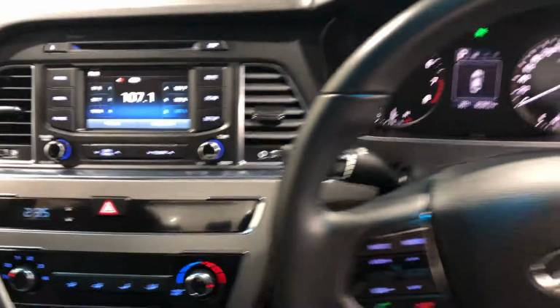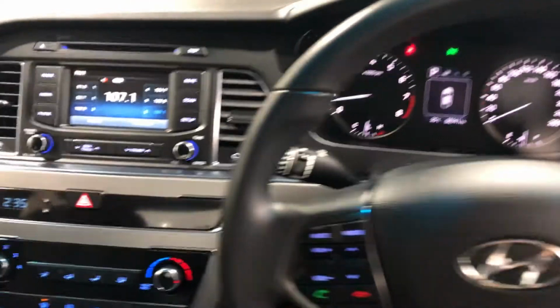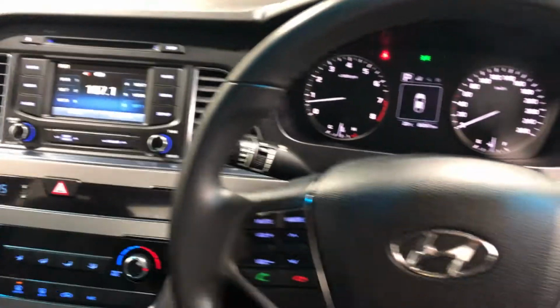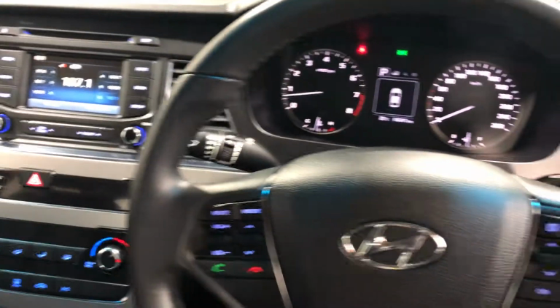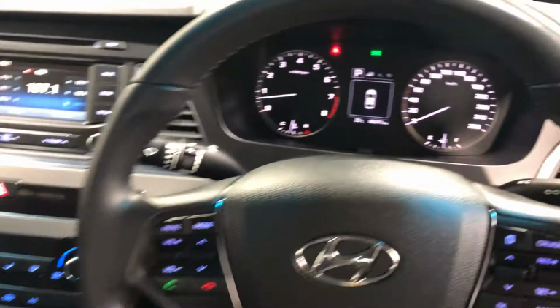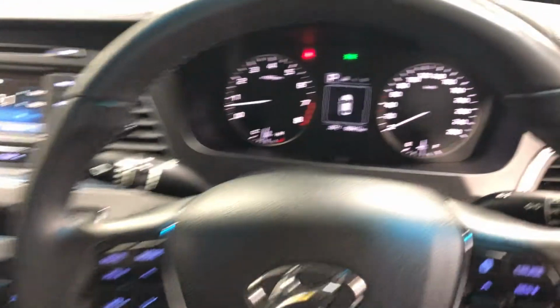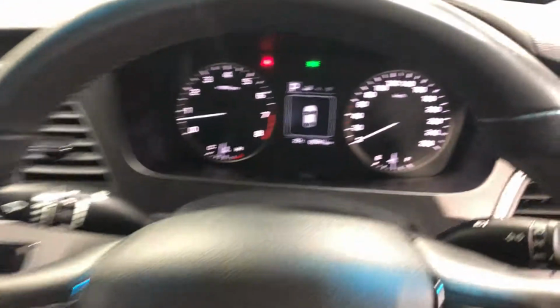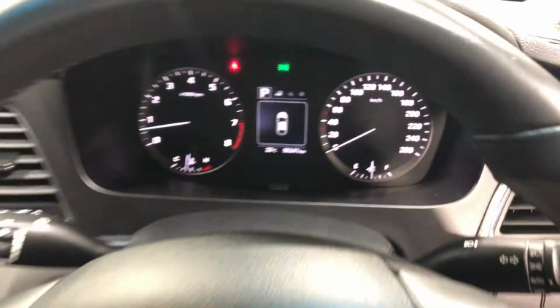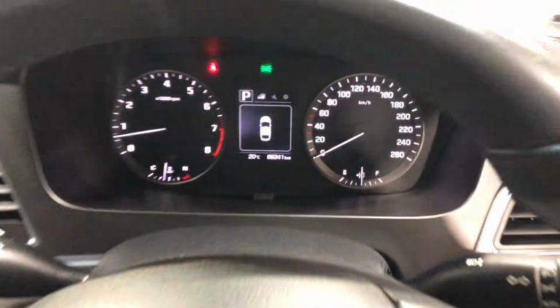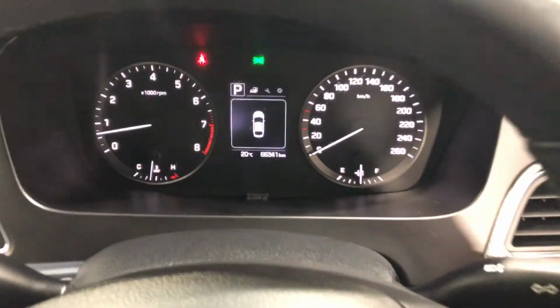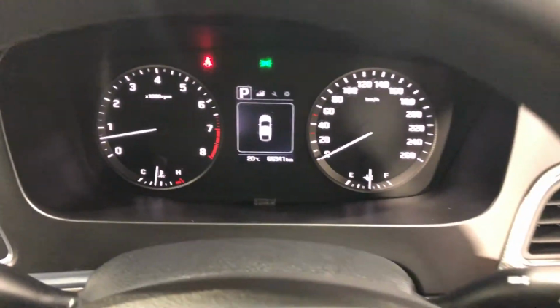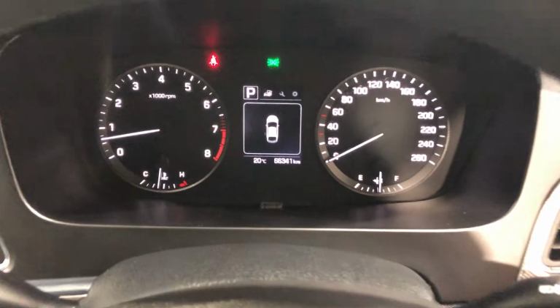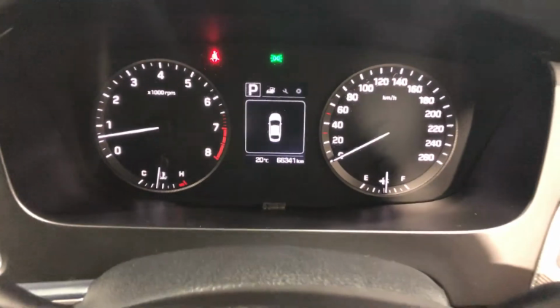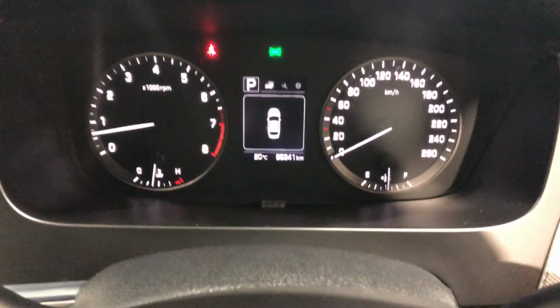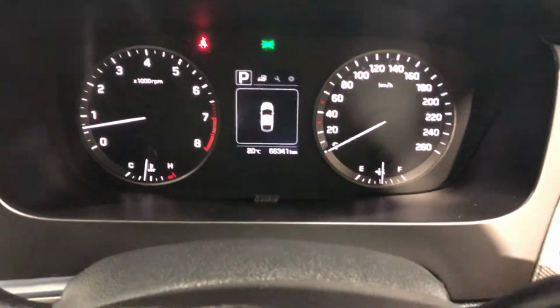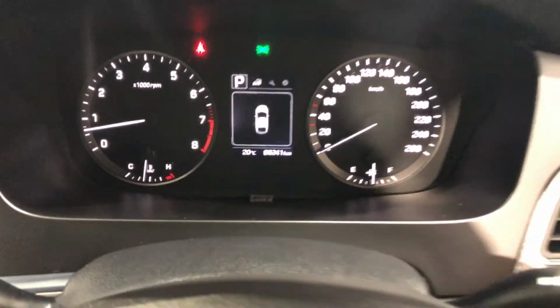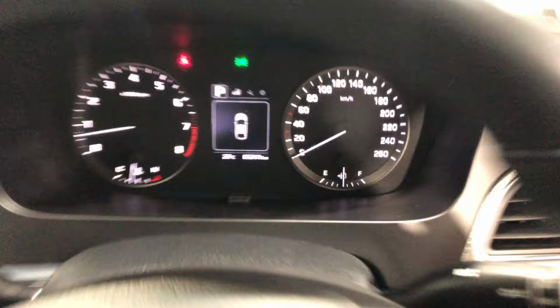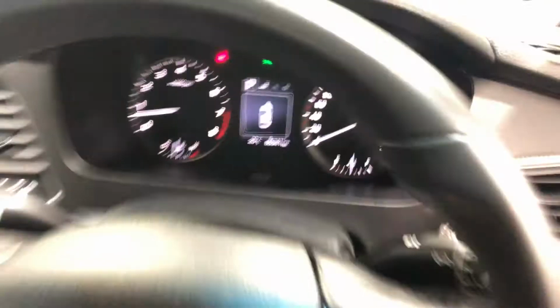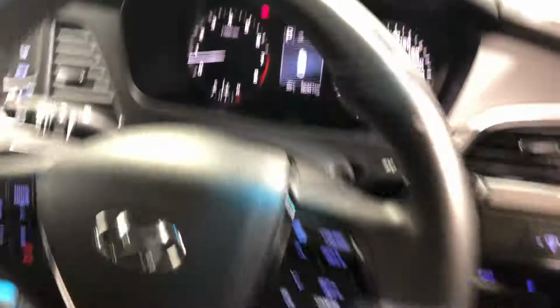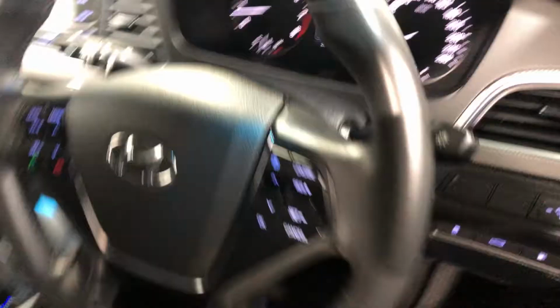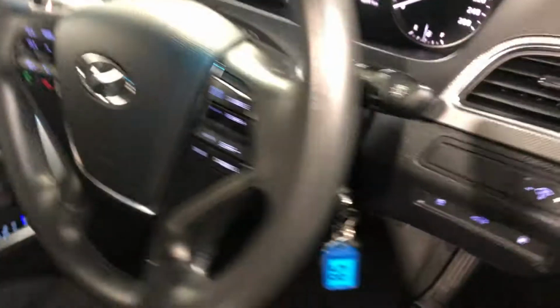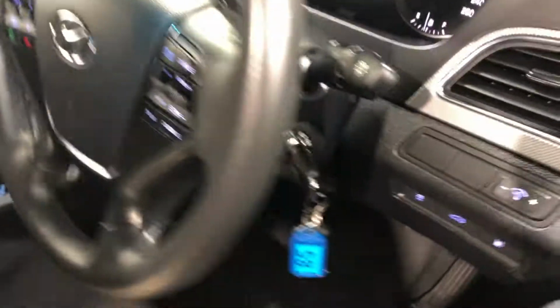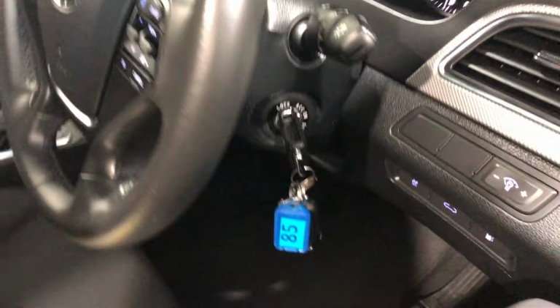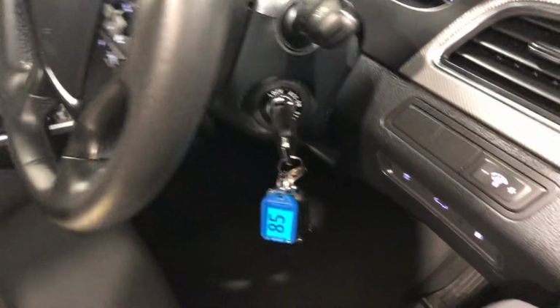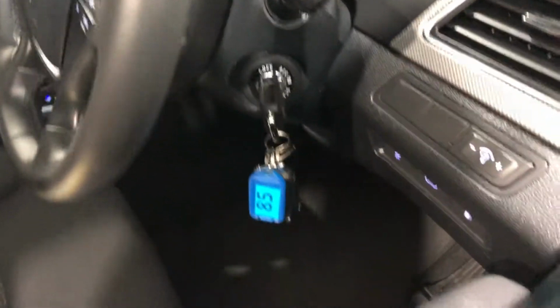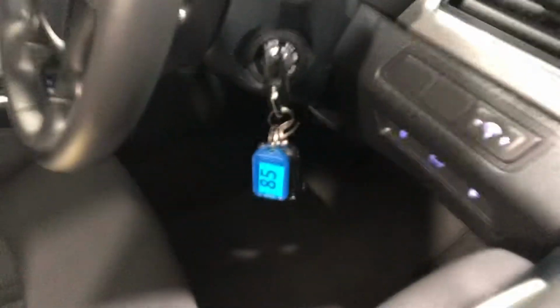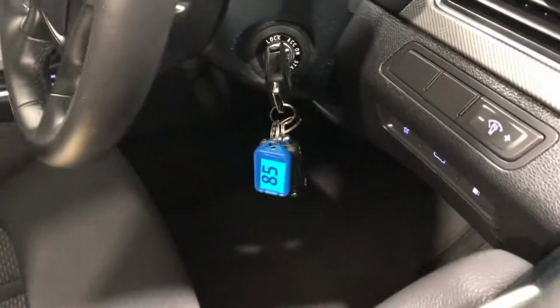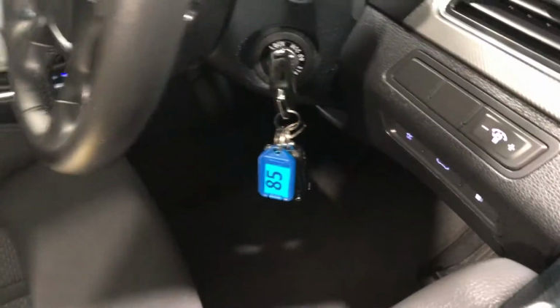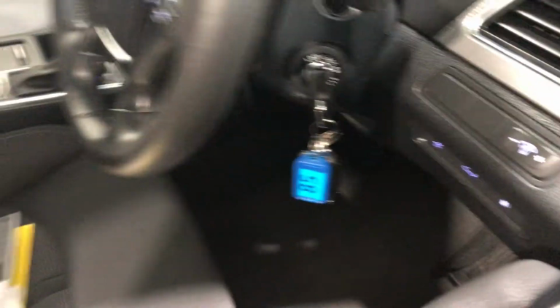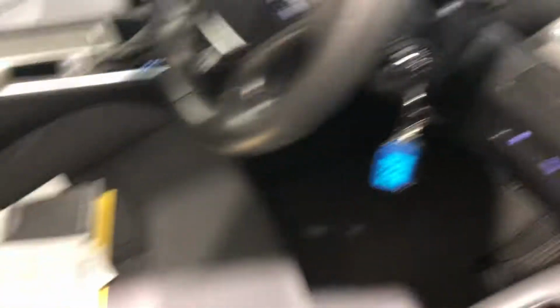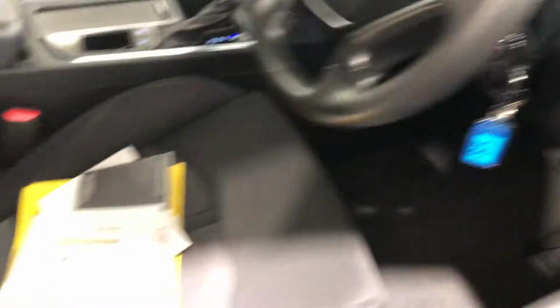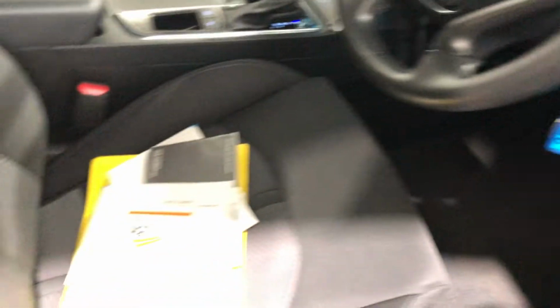This car has only travelled 66,000 kilometres on the clock. It also comes with two sets of keys and a full set of books.